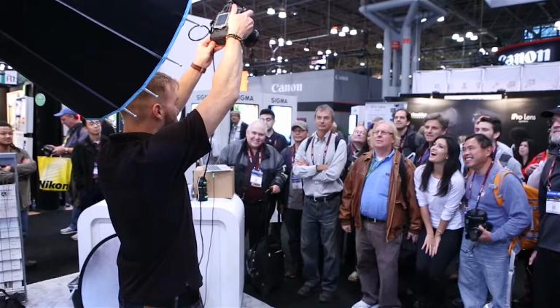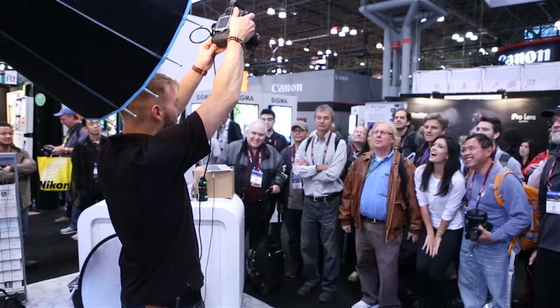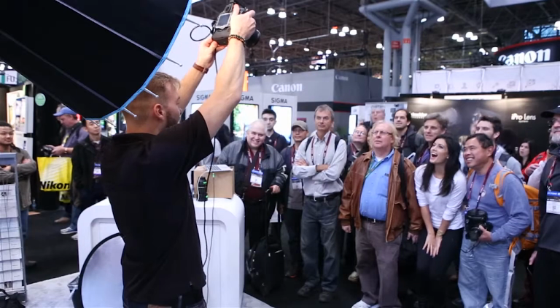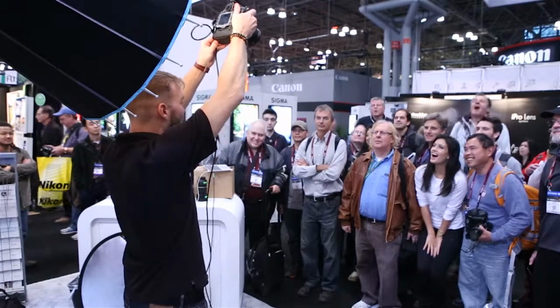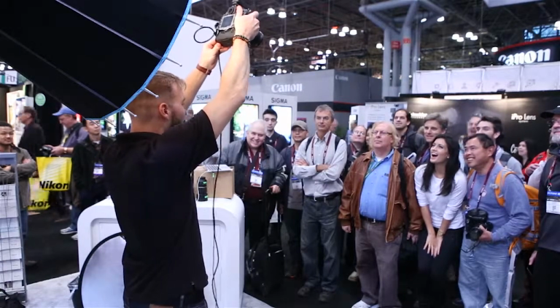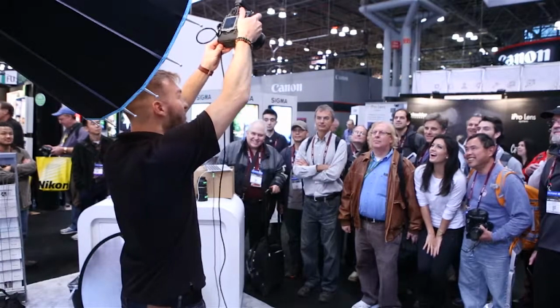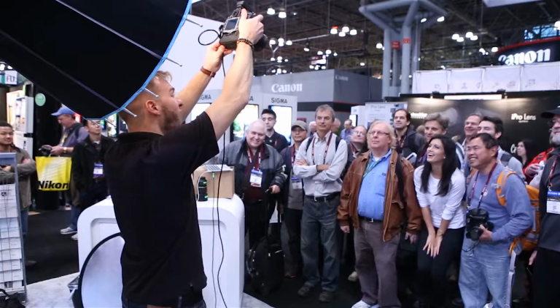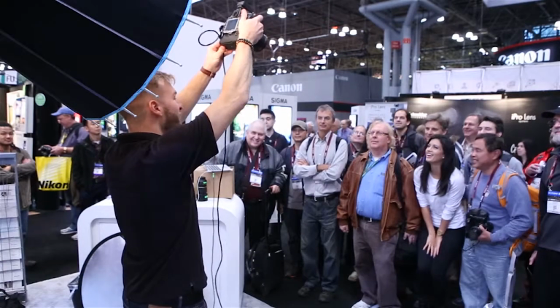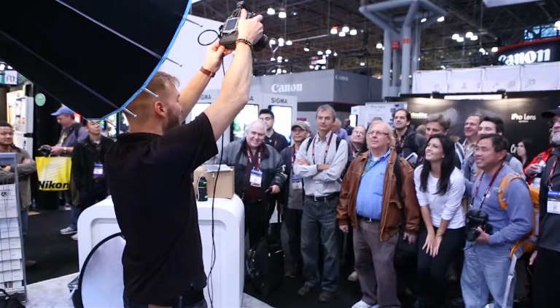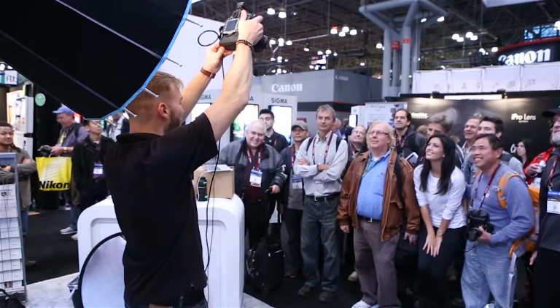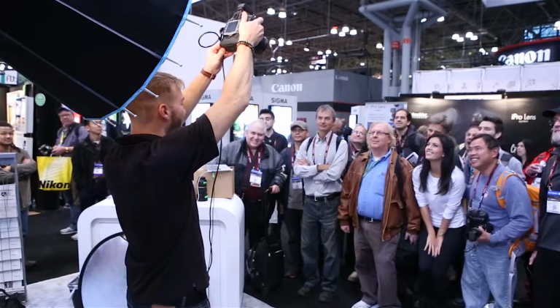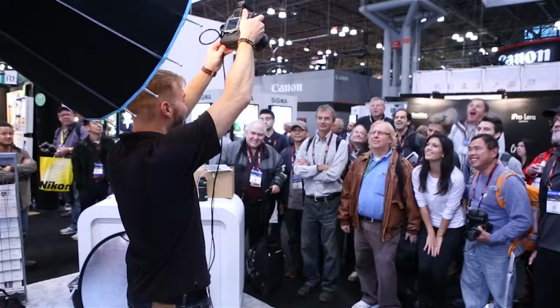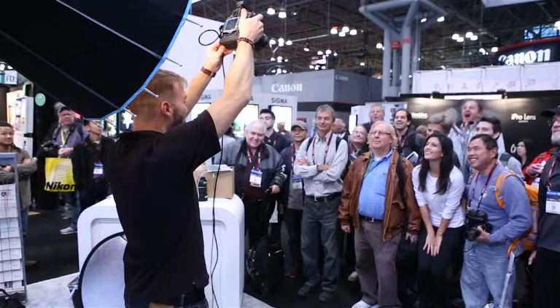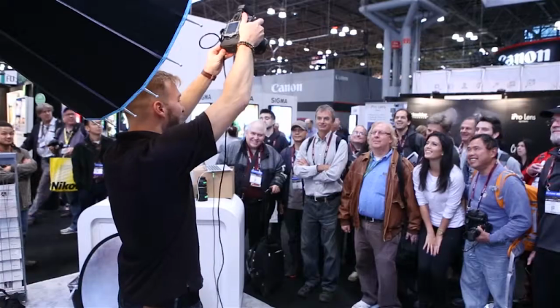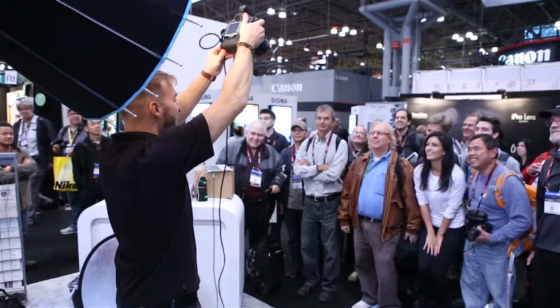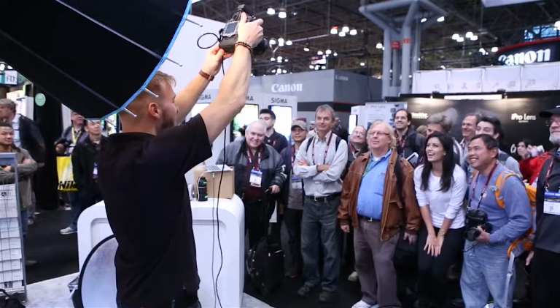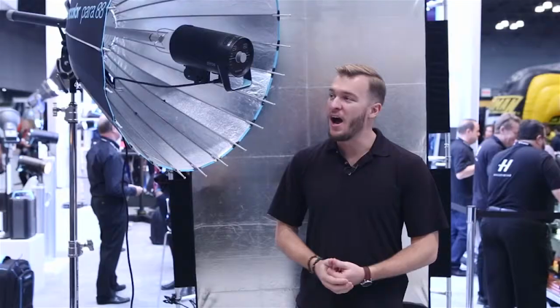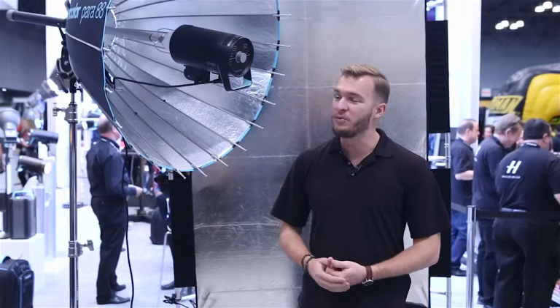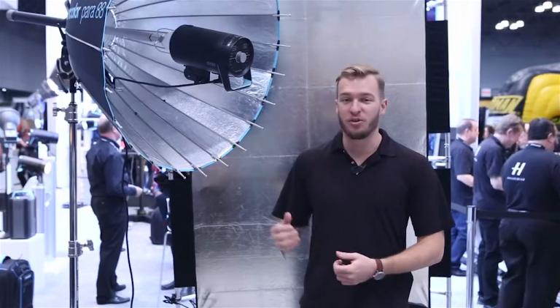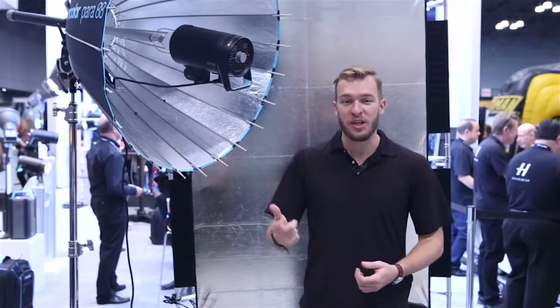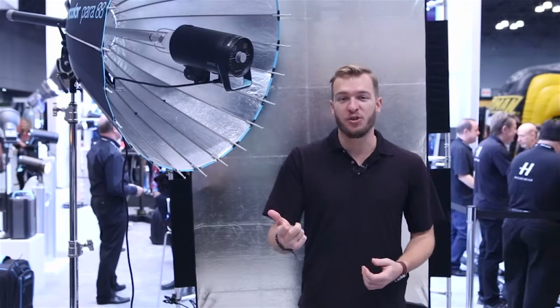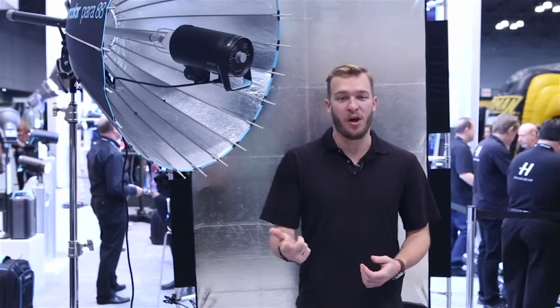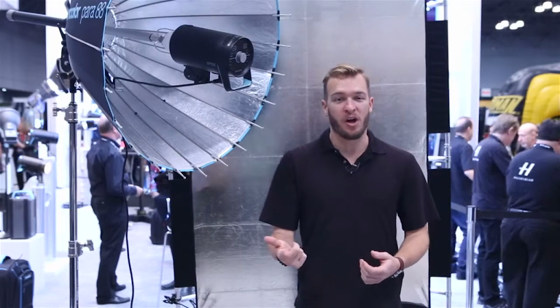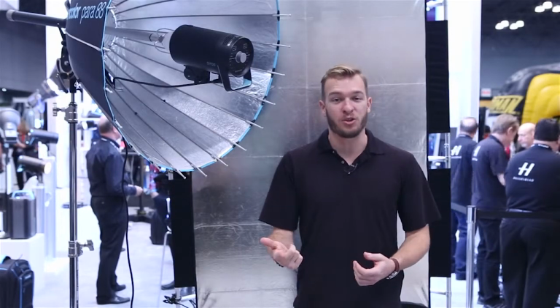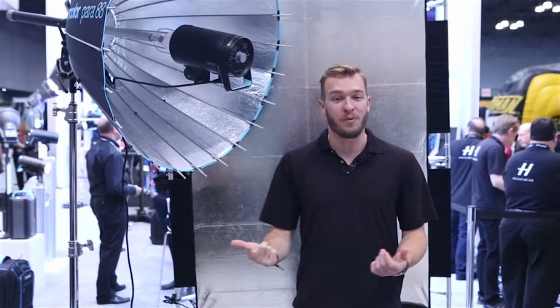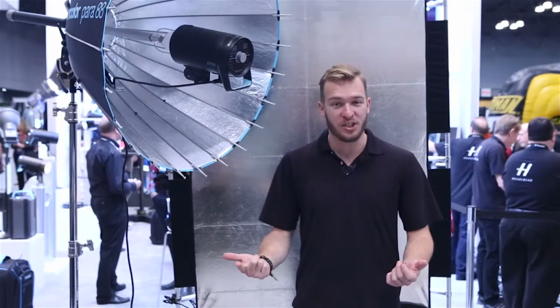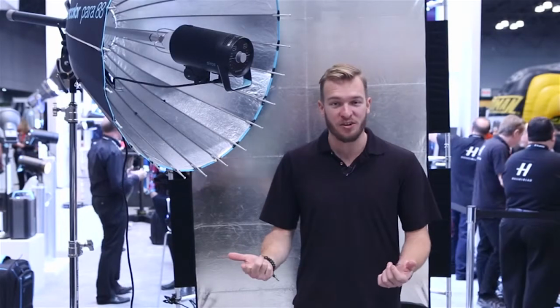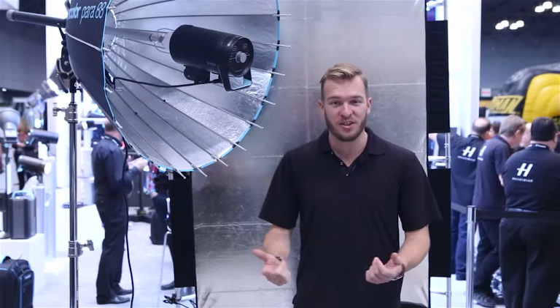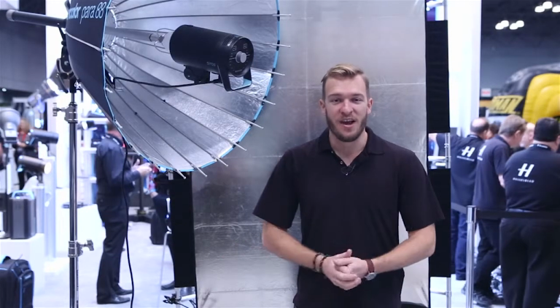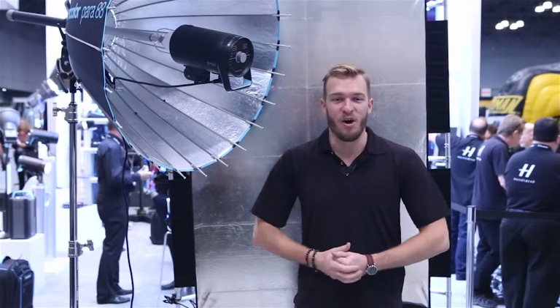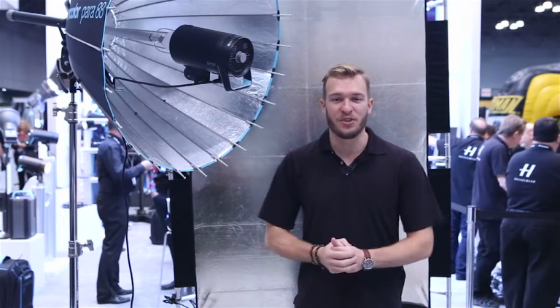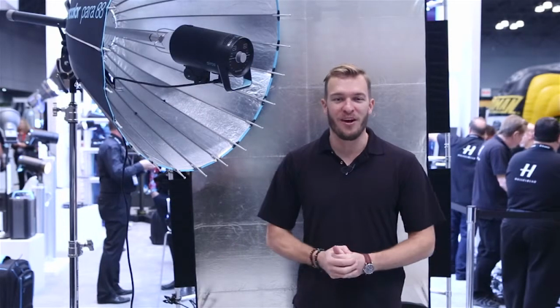Put together some presentations, and I'm going to share some behind-the-scenes videos from those shoots with you, so stay tuned to the Broncolor social media channels, and I hope to see you around.